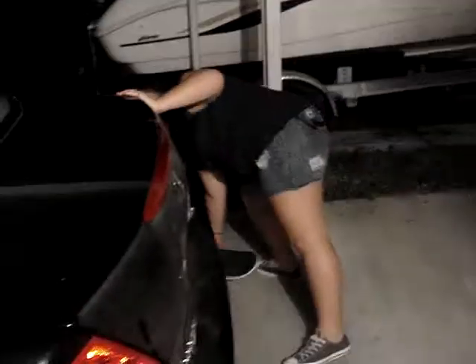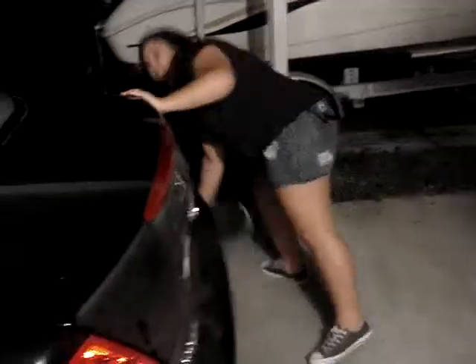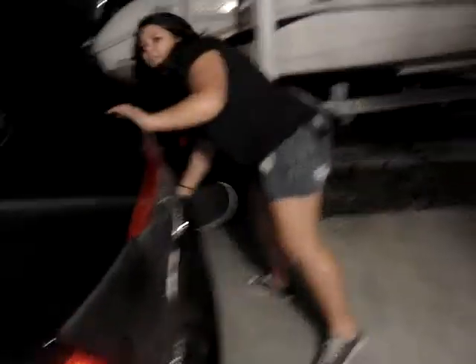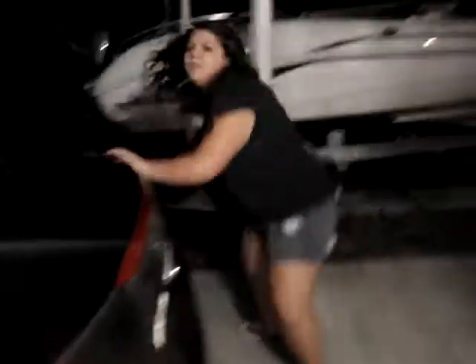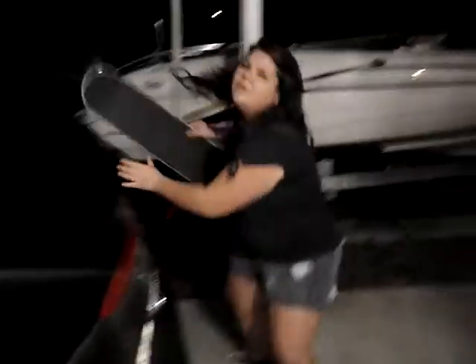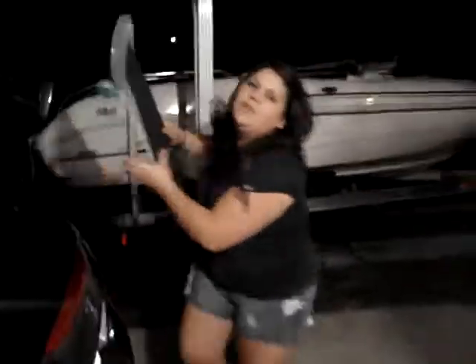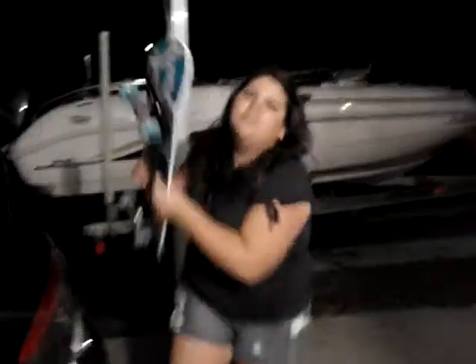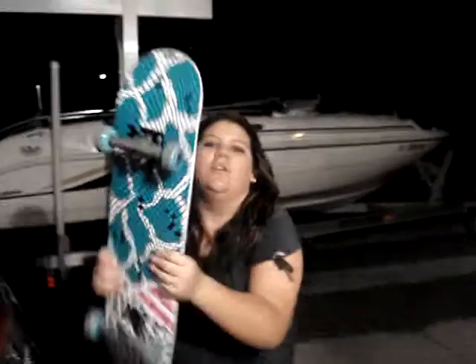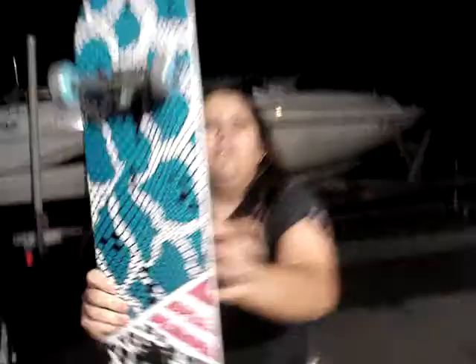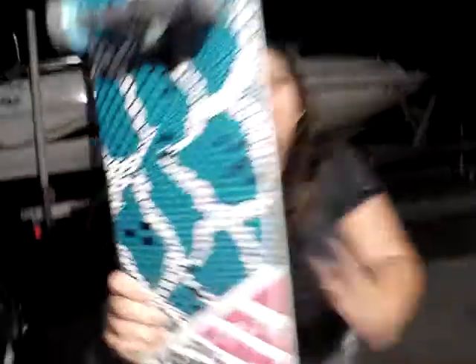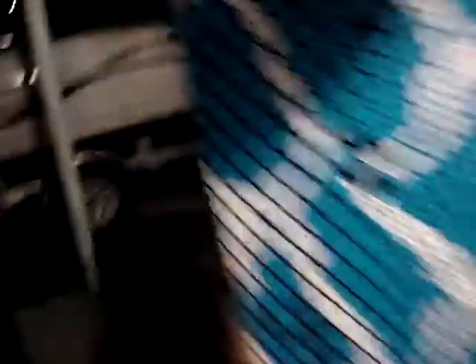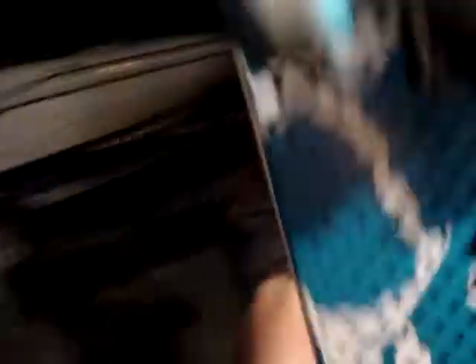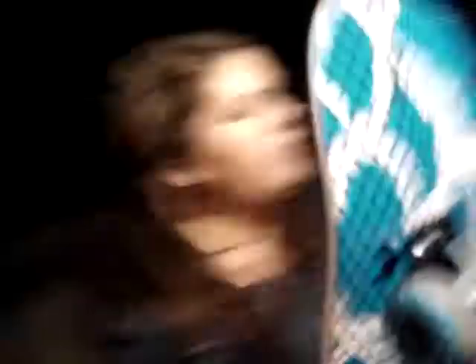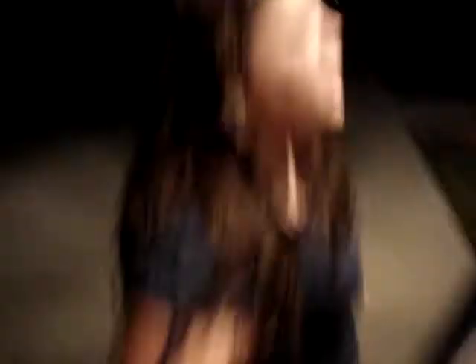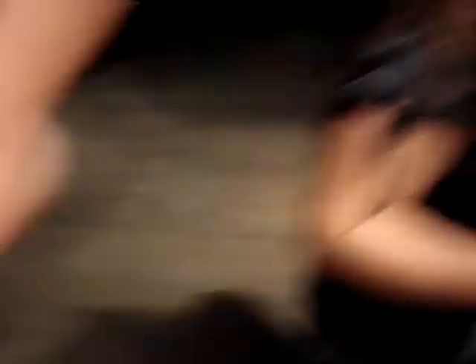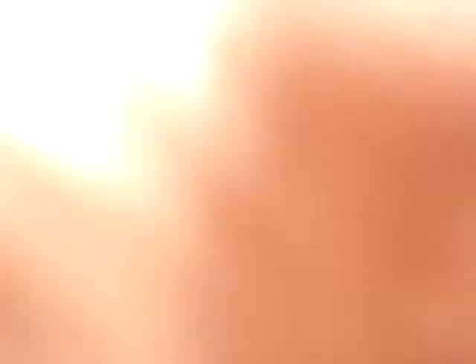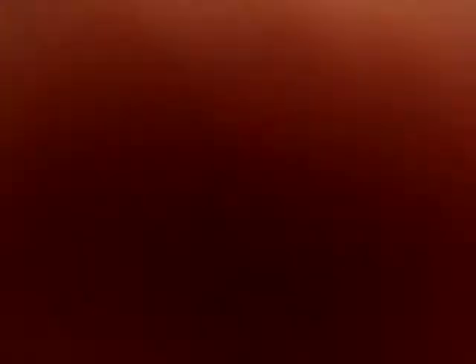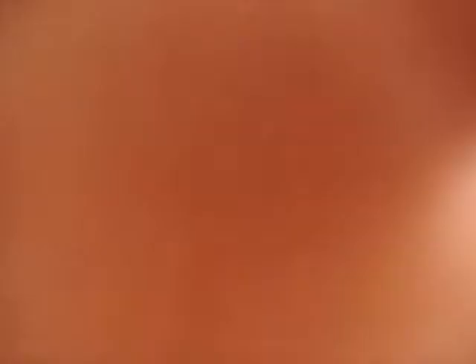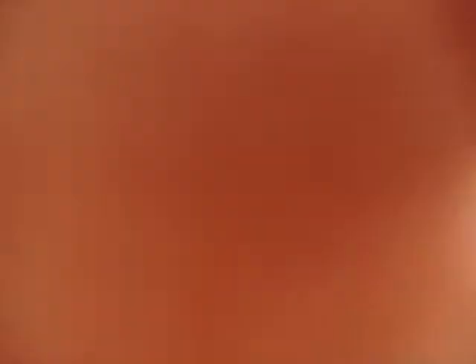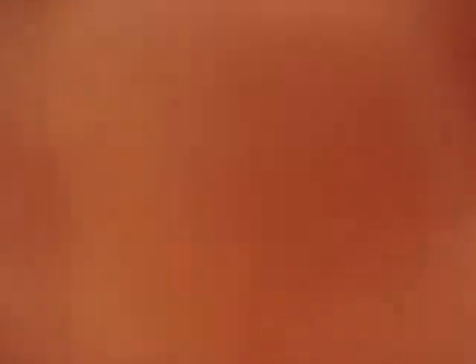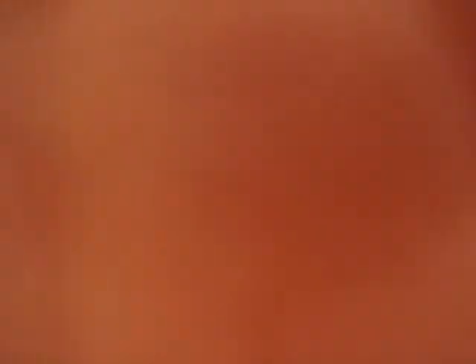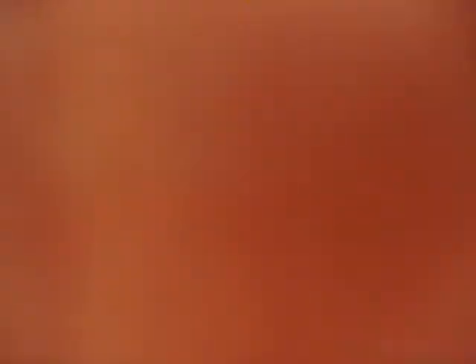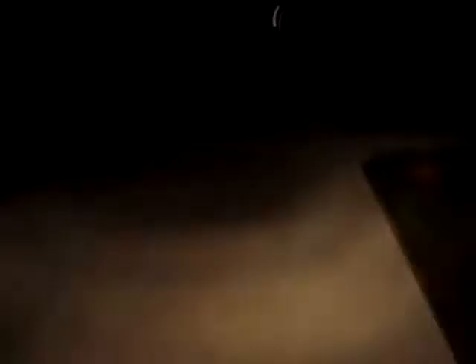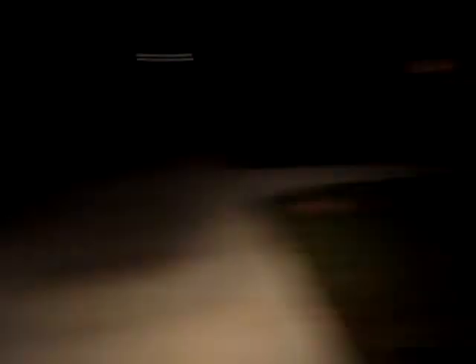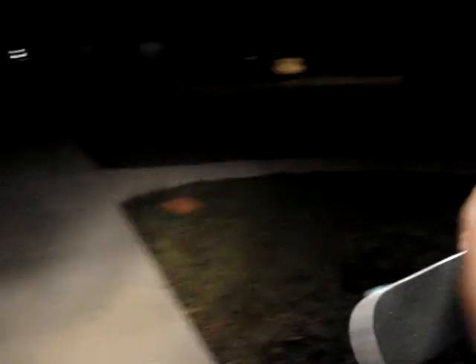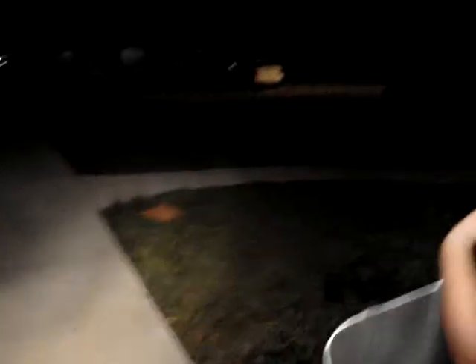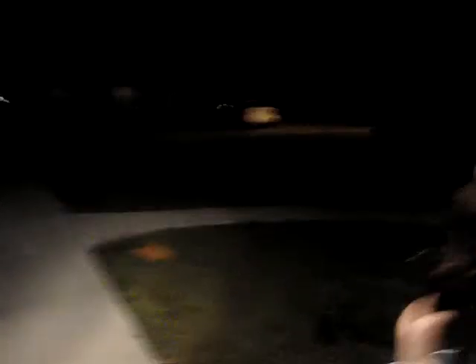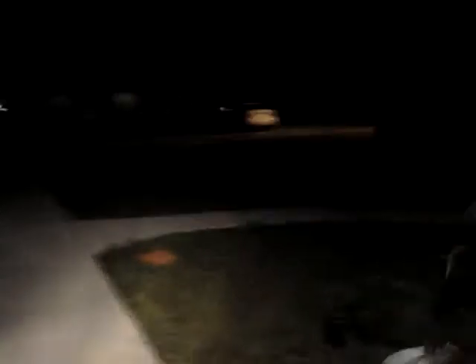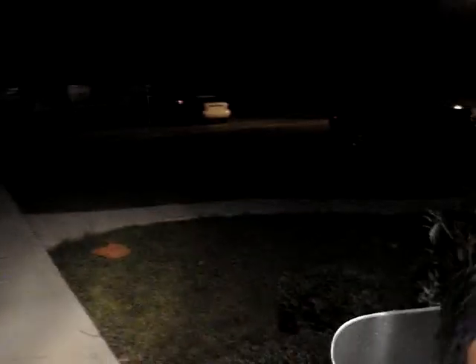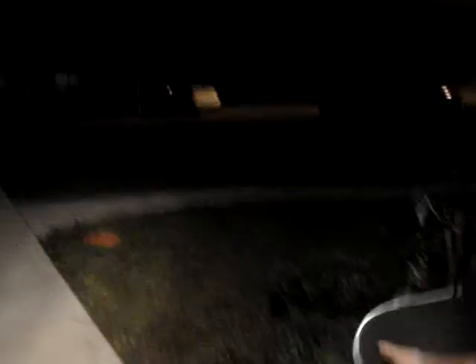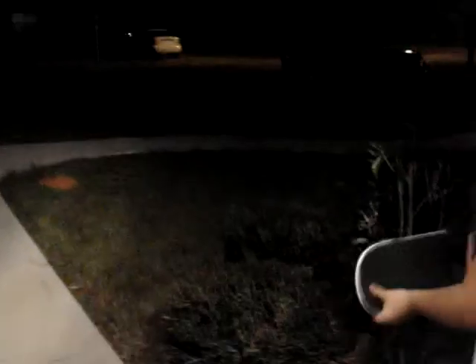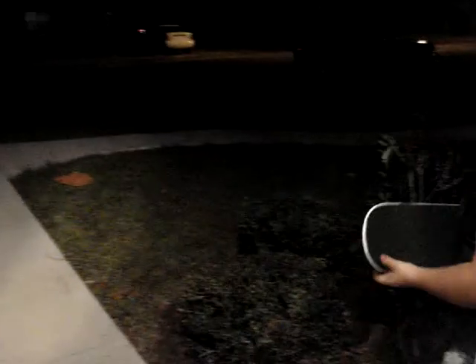Oh, she forgot her board. Alright, cut, cut, cut. Alright, we good. We clear. Round two.